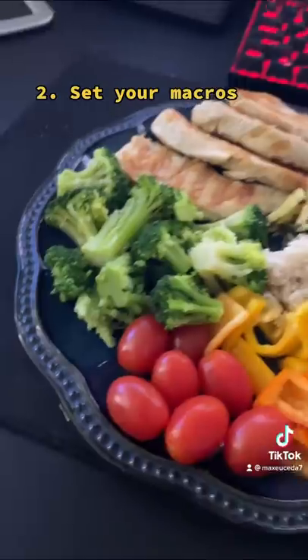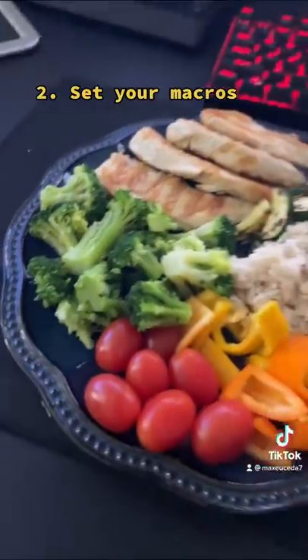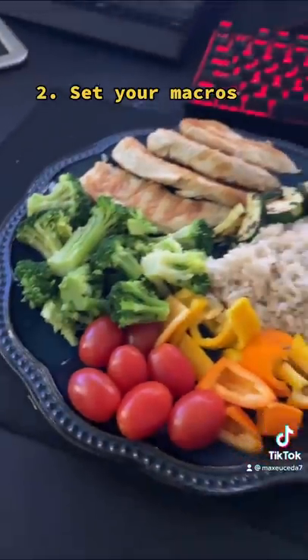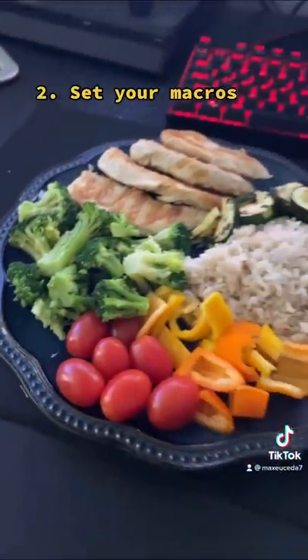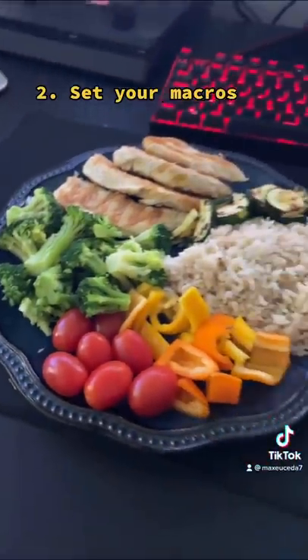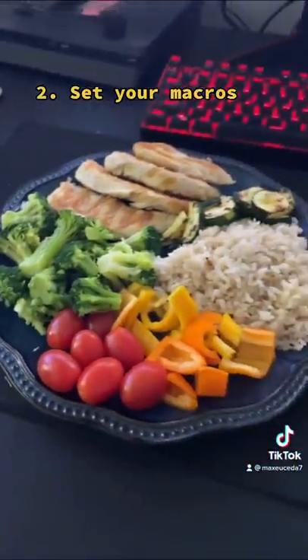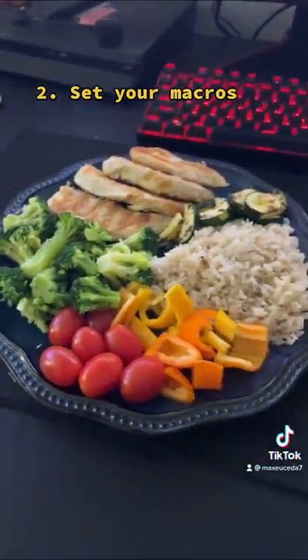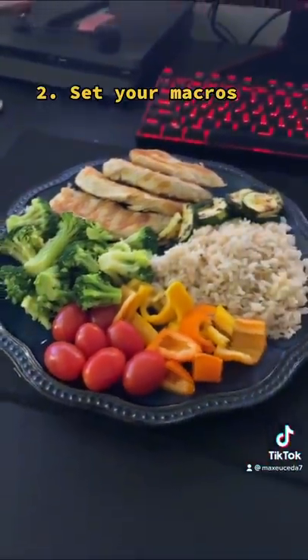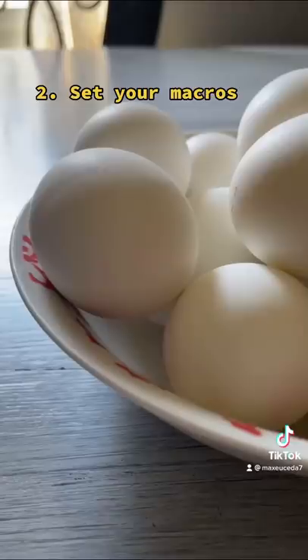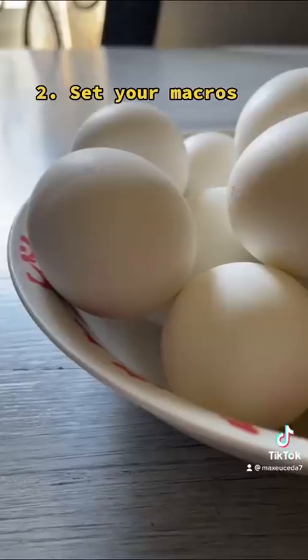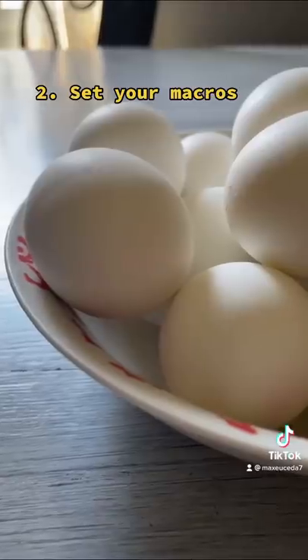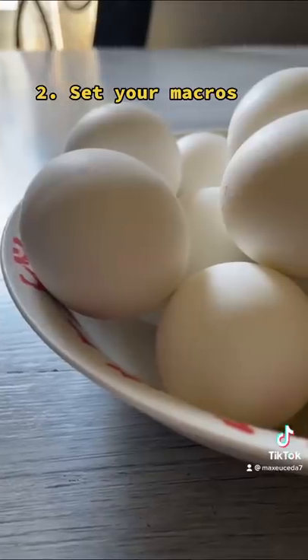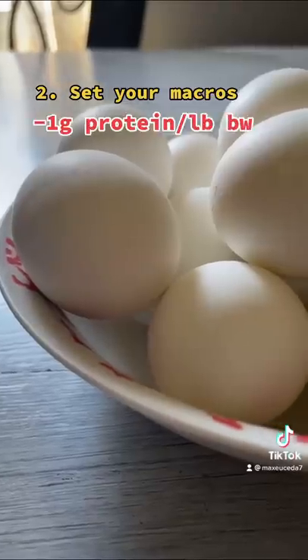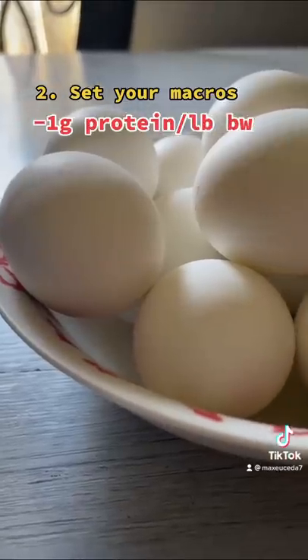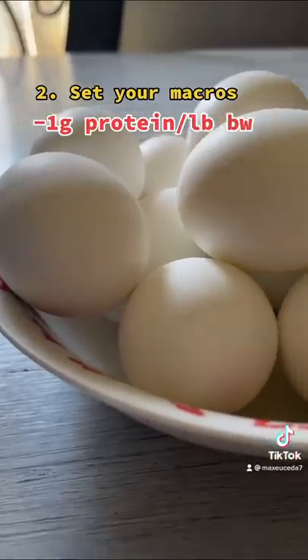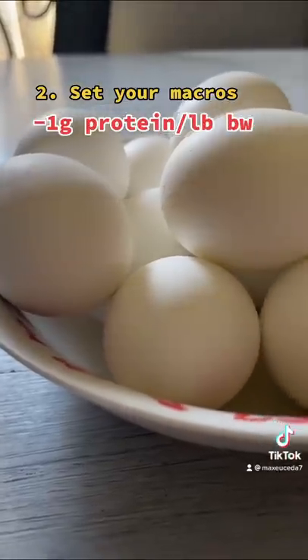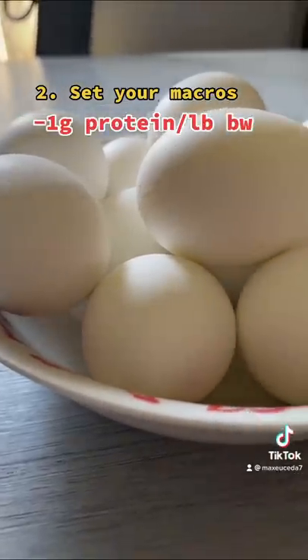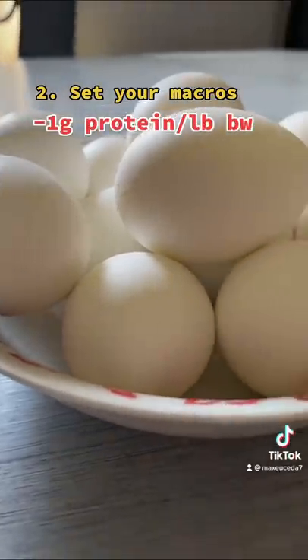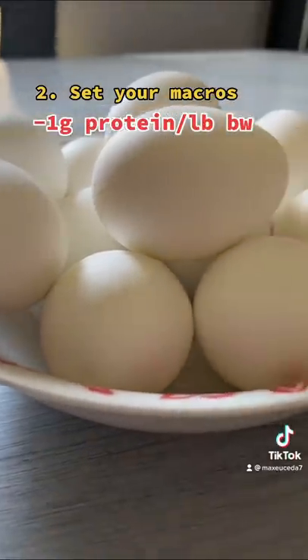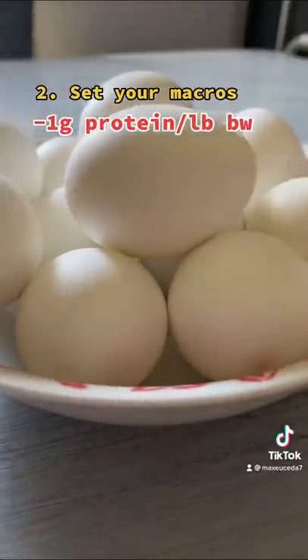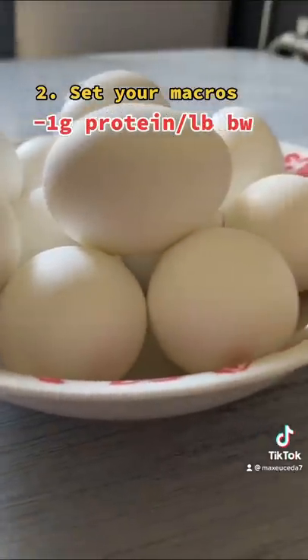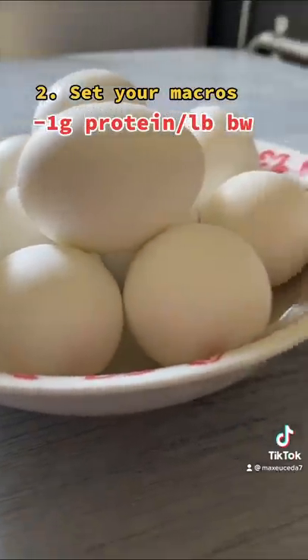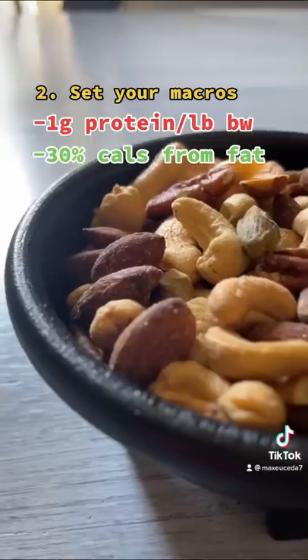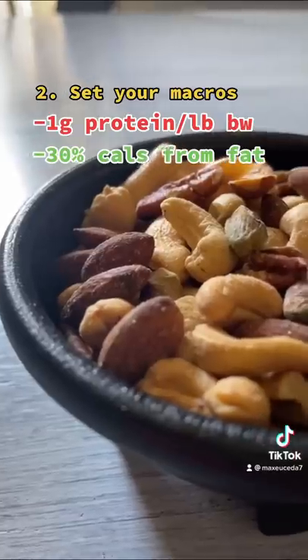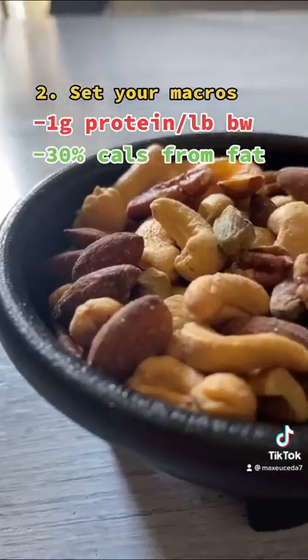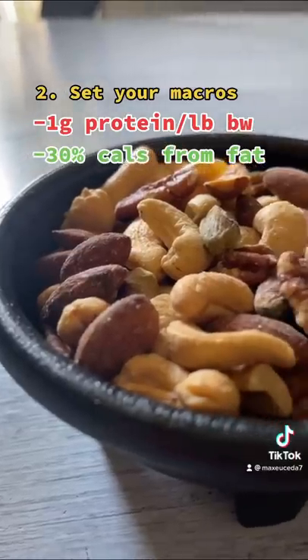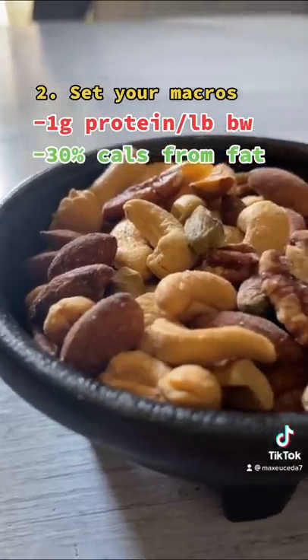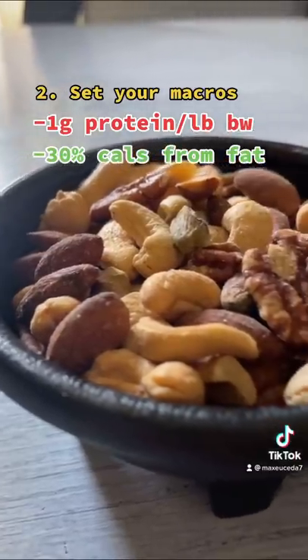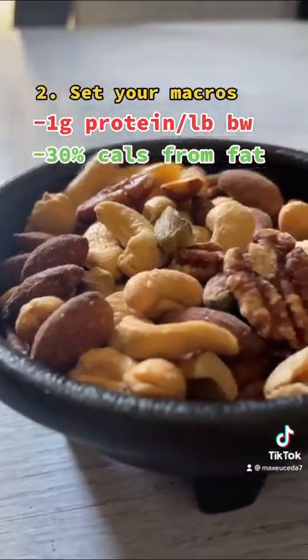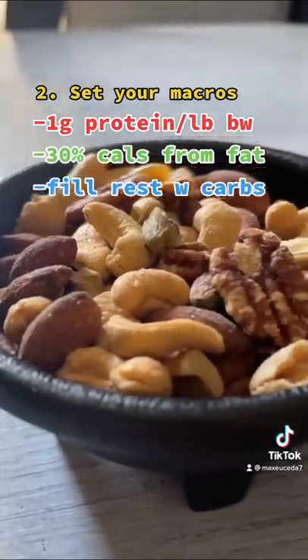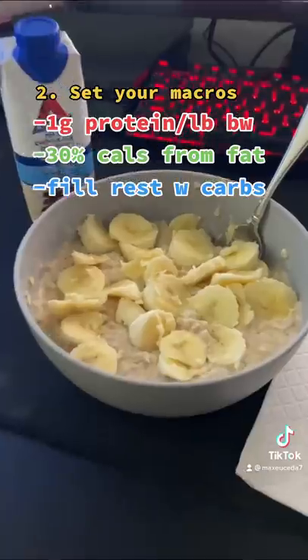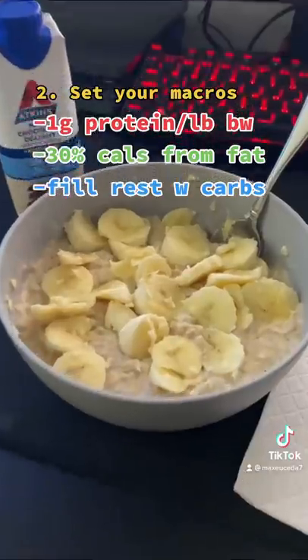Step two is to set your macros. I recommend eating at least one gram of protein per pound of body weight, with around 30% of your calories from fat, and fill the rest with carbs.